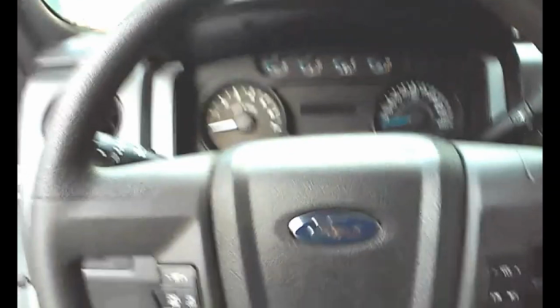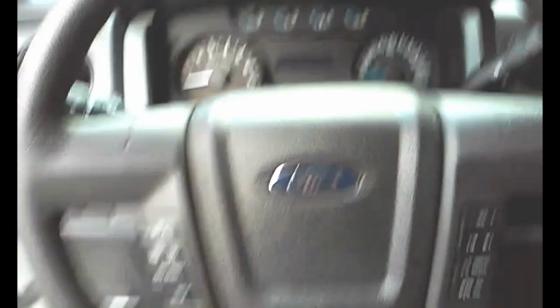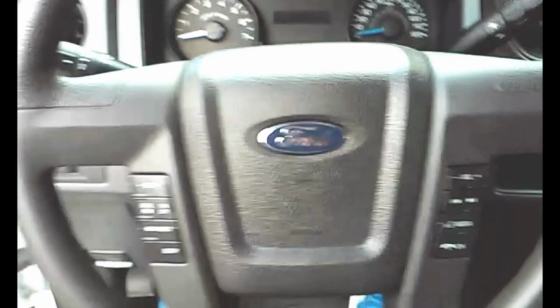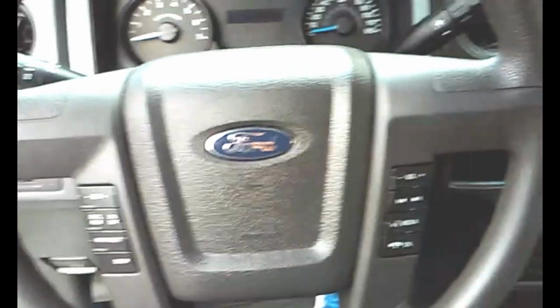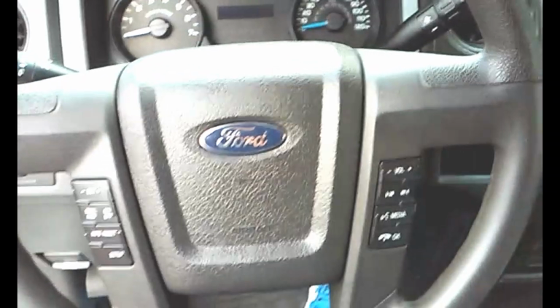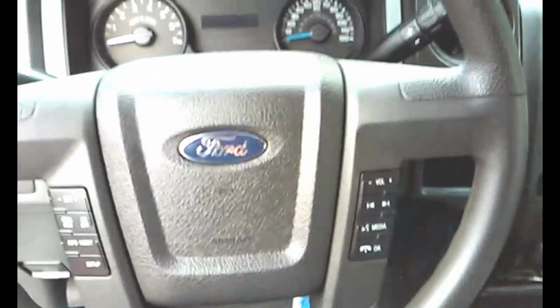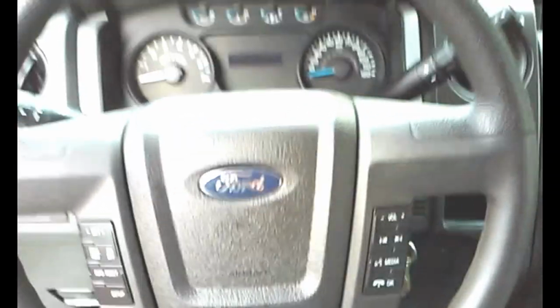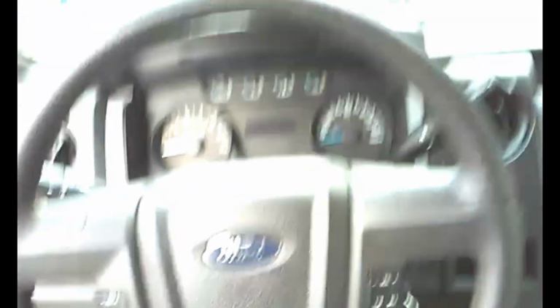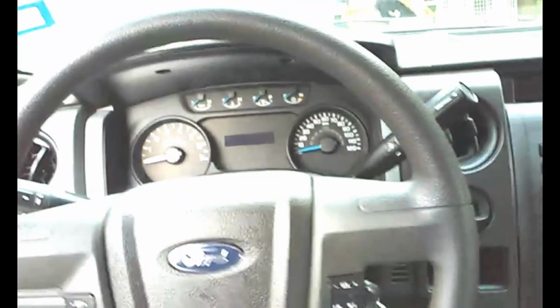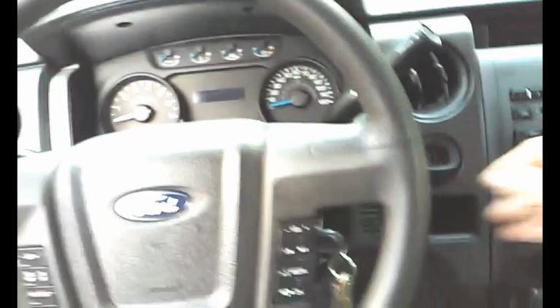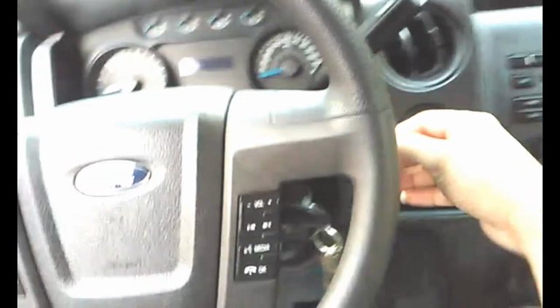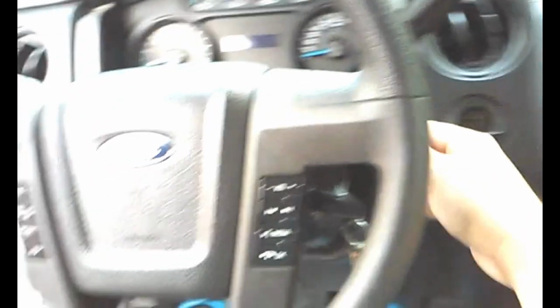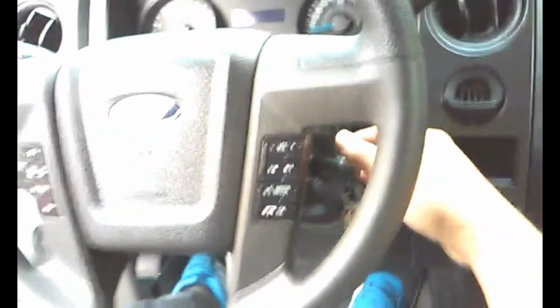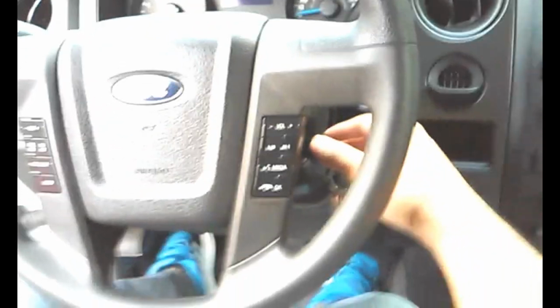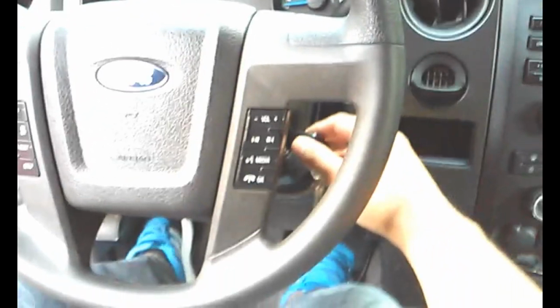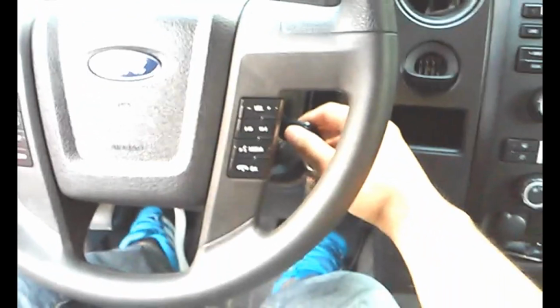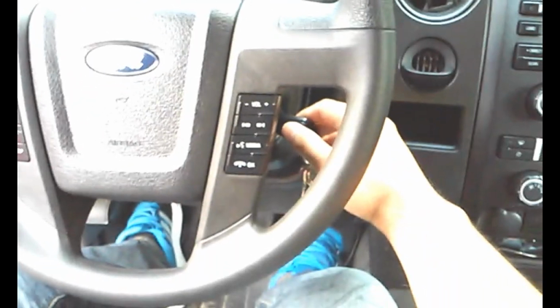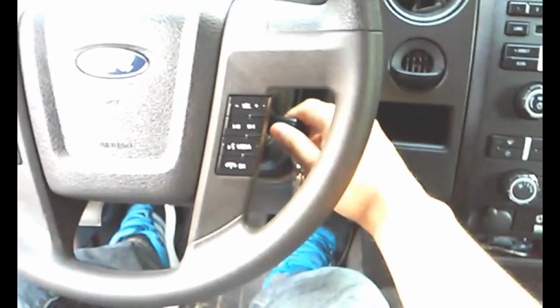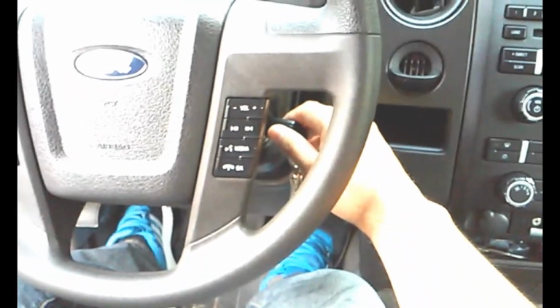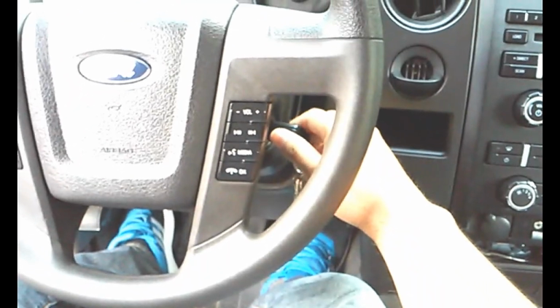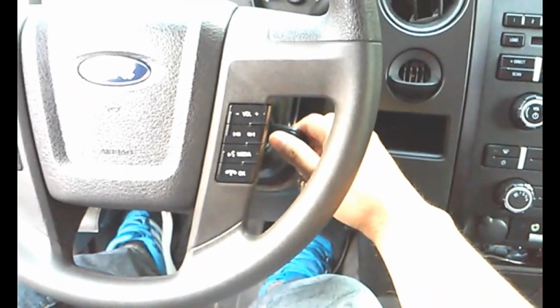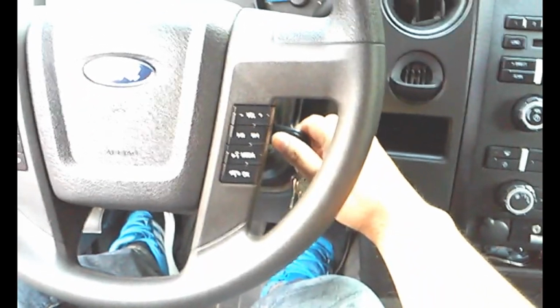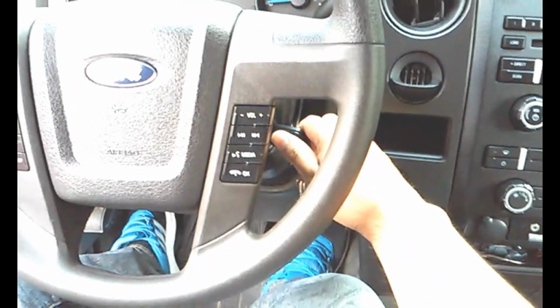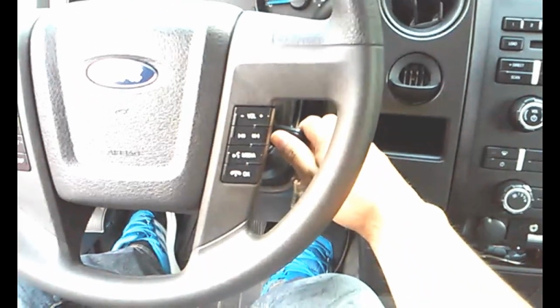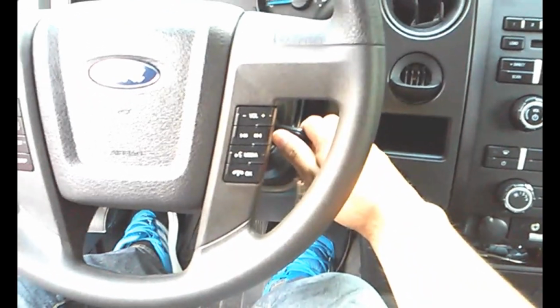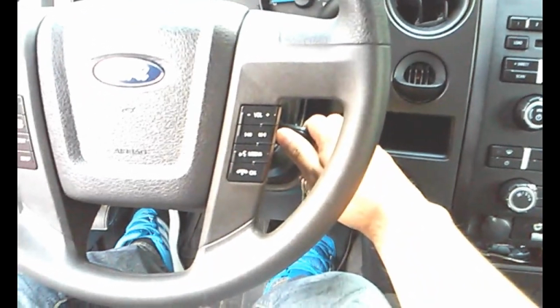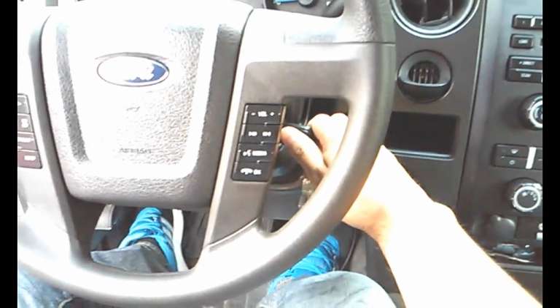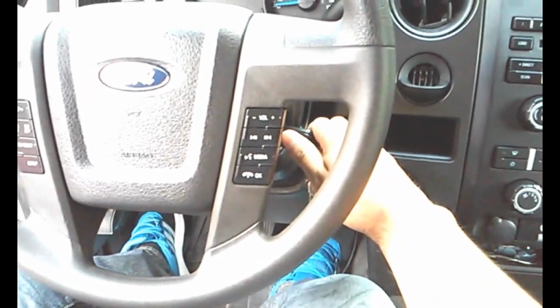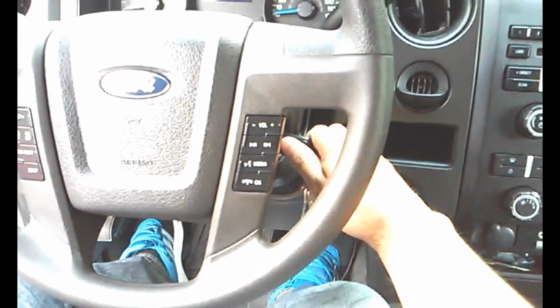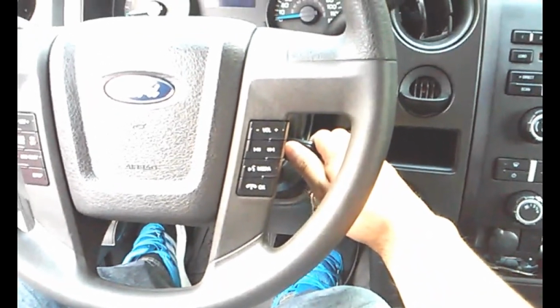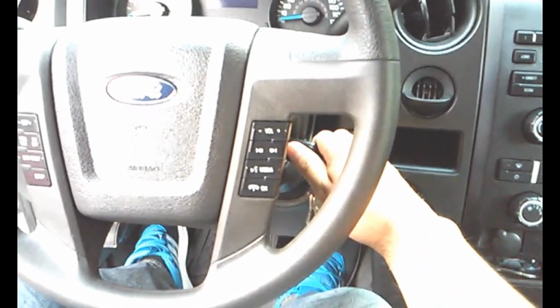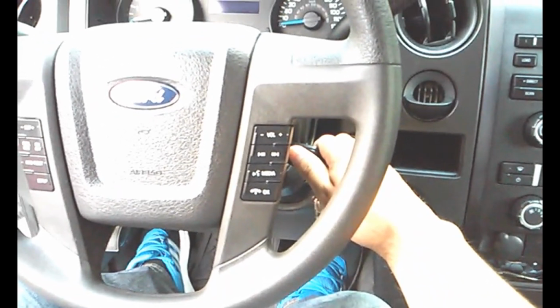The first step is to turn your key to the ON position, but do not start your vehicle.